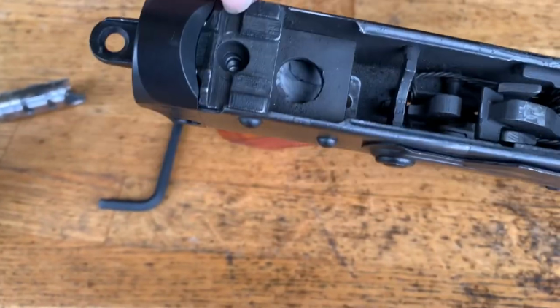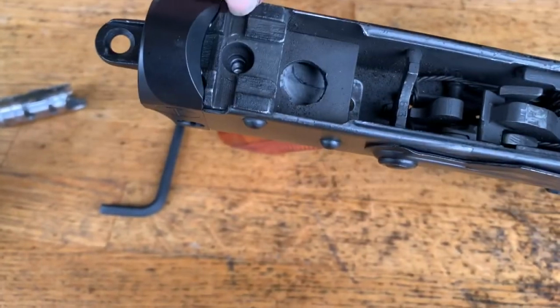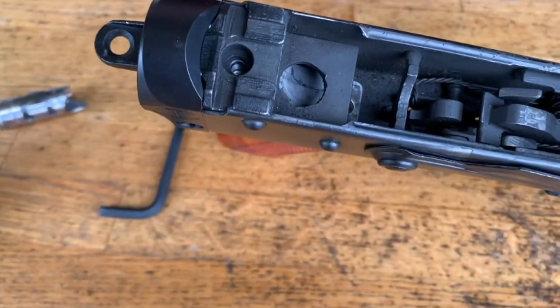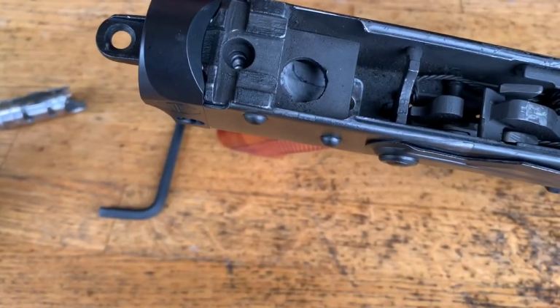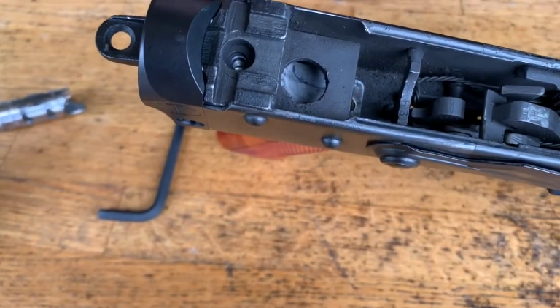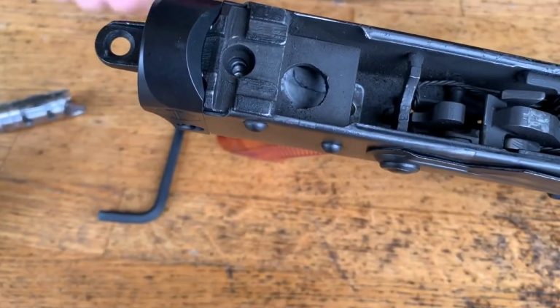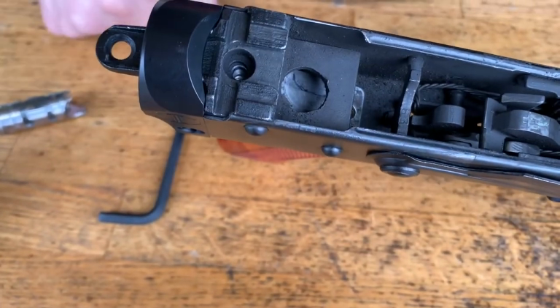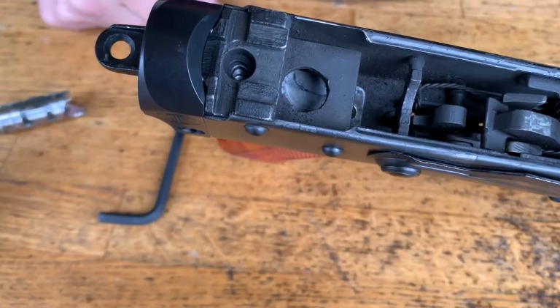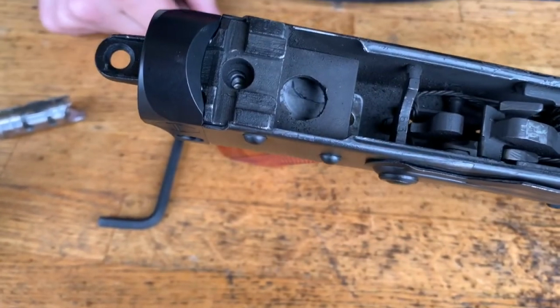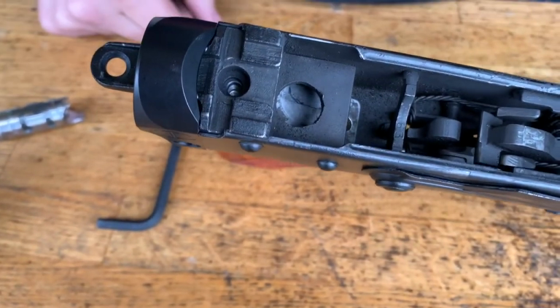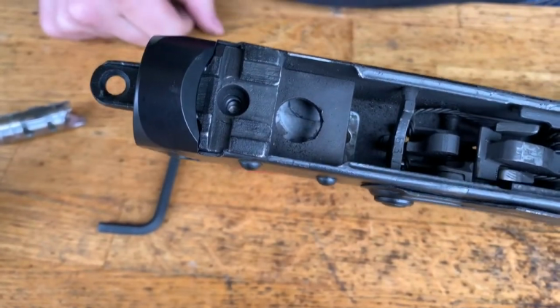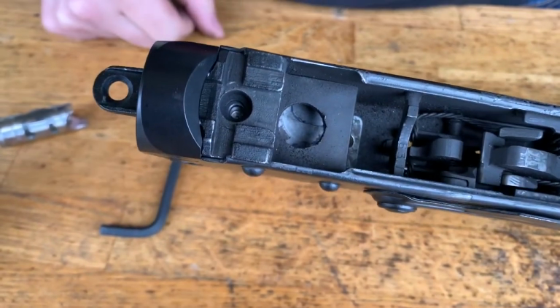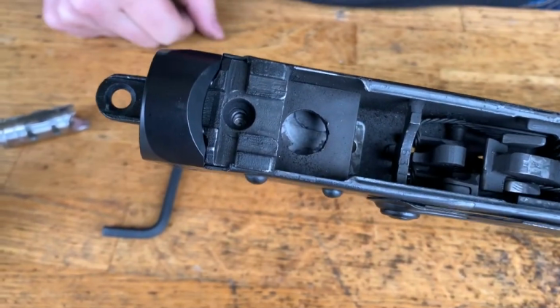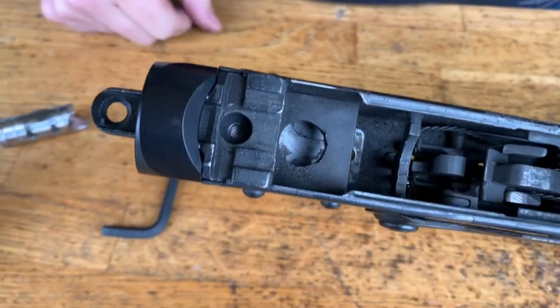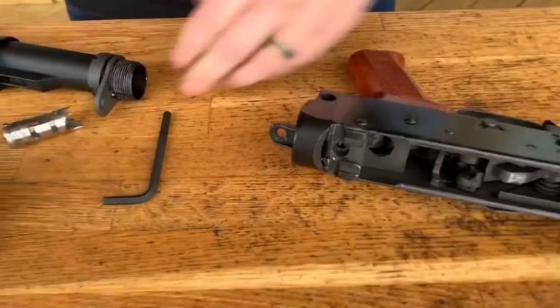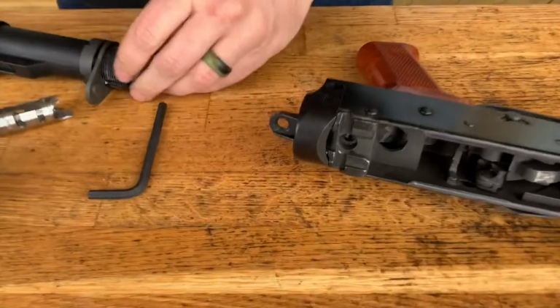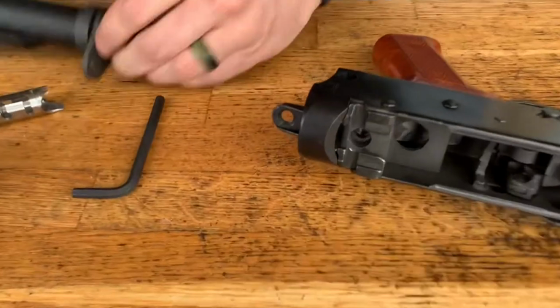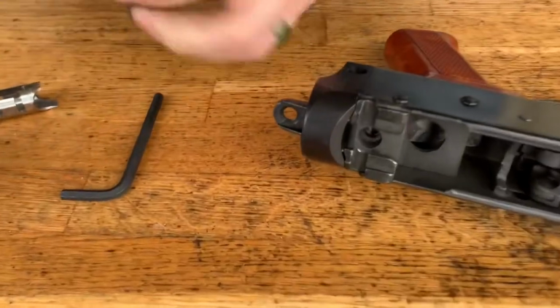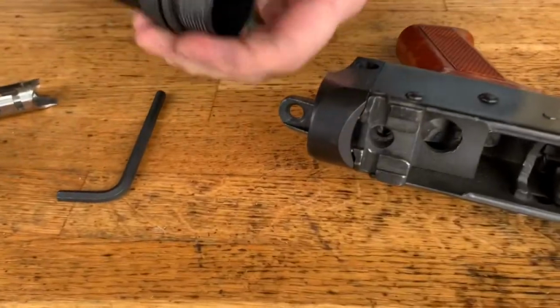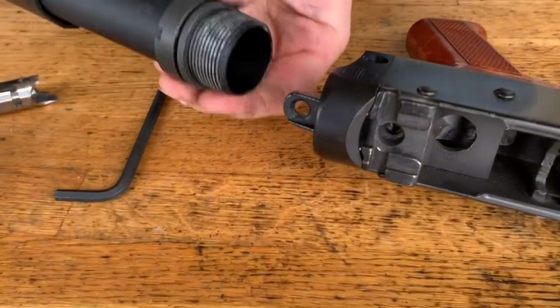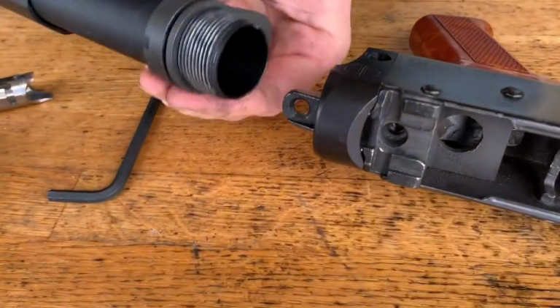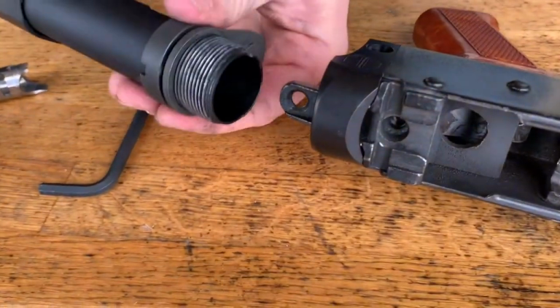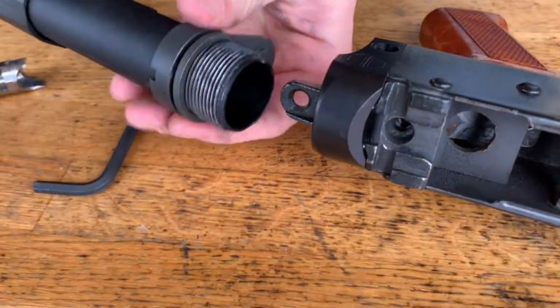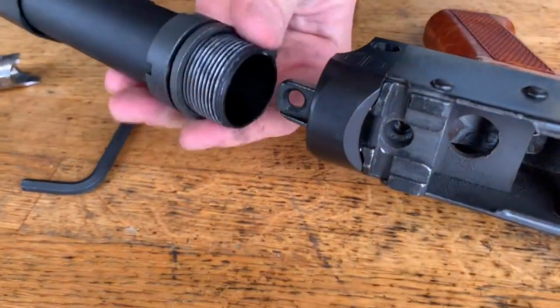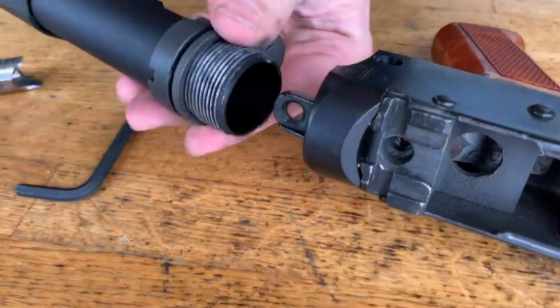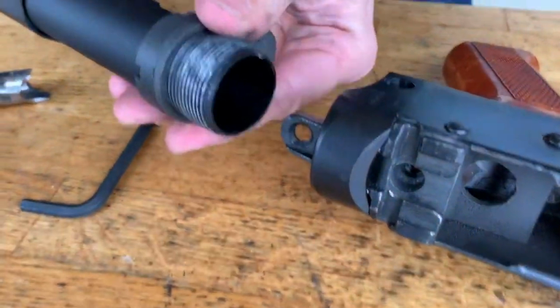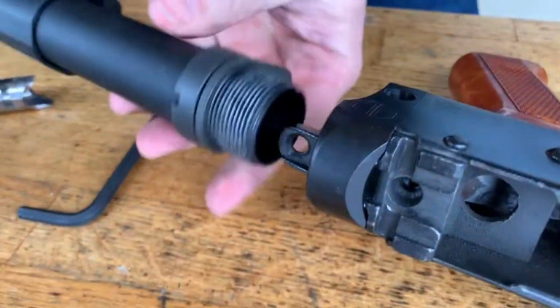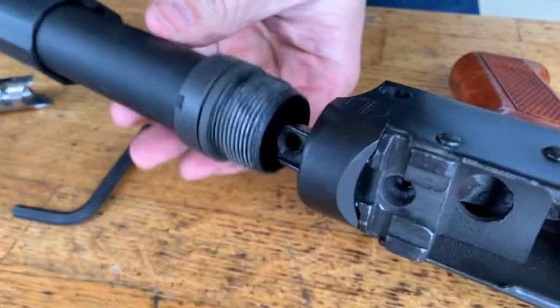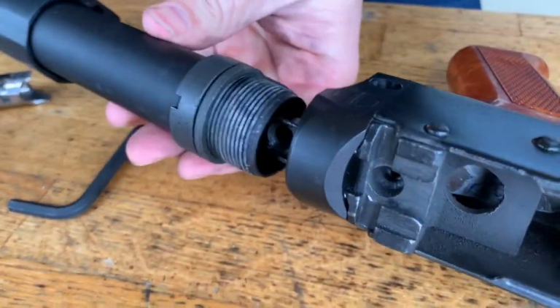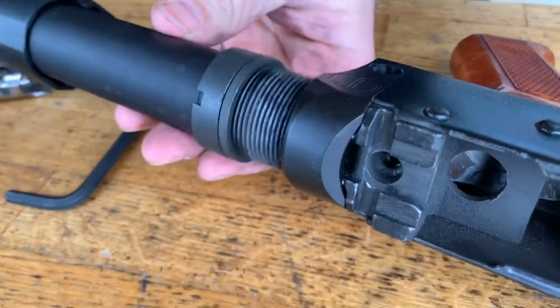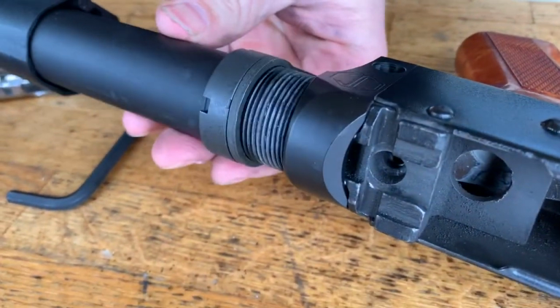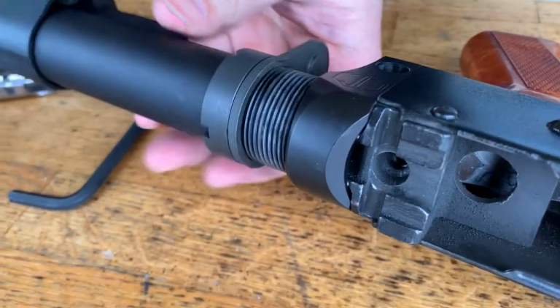Looking from the top, you can use another six millimeter screw right here as well. For the buffer tube, make sure your castle nut and lock plate are pushed all the way back.